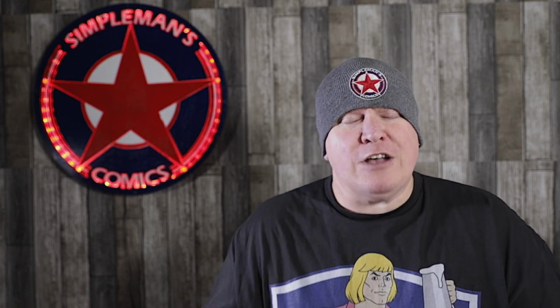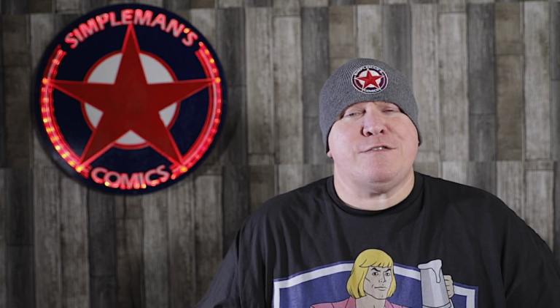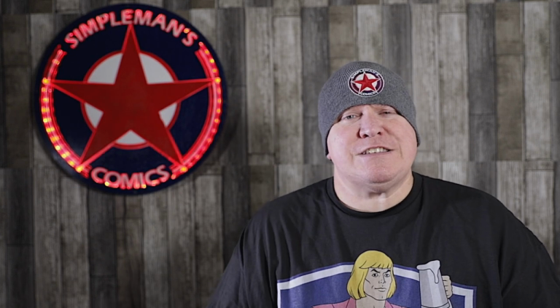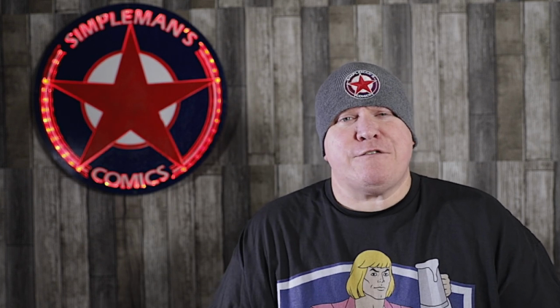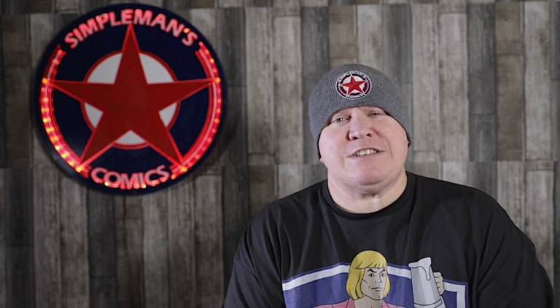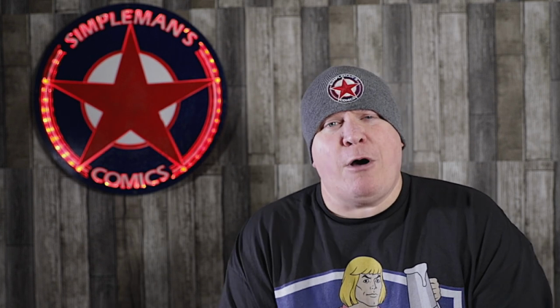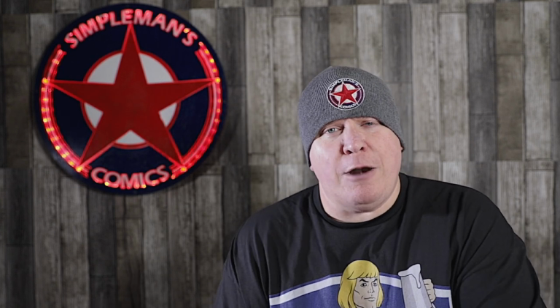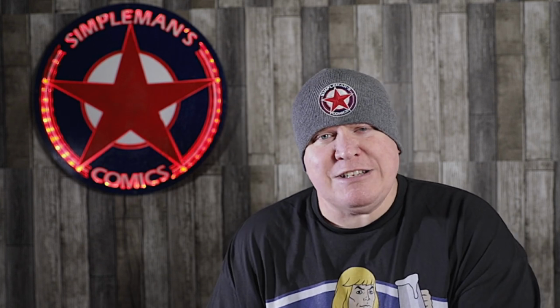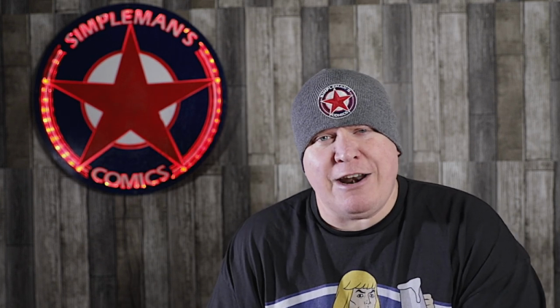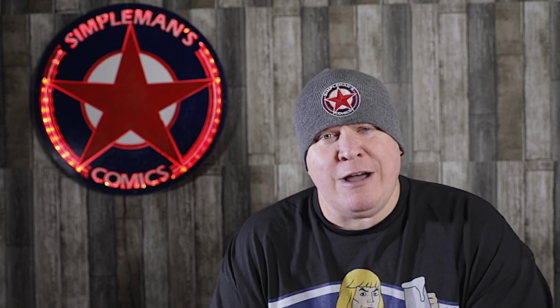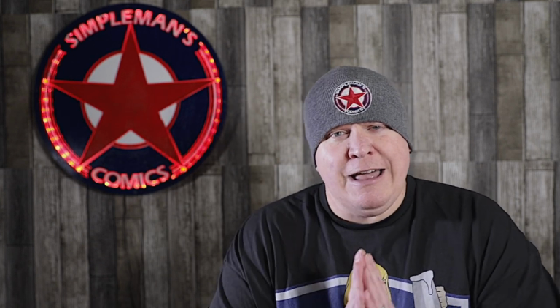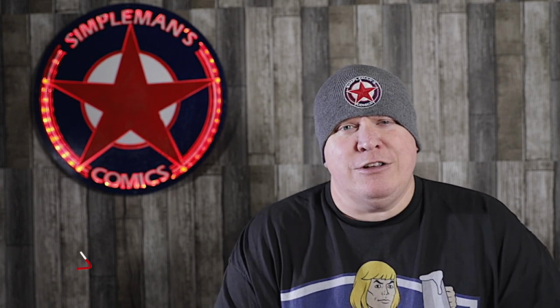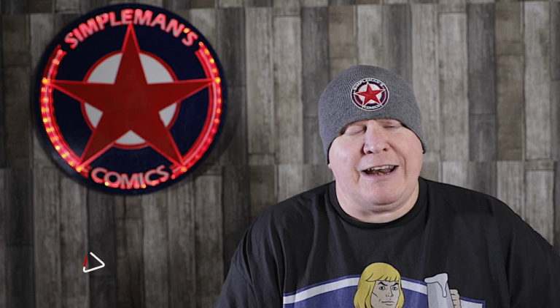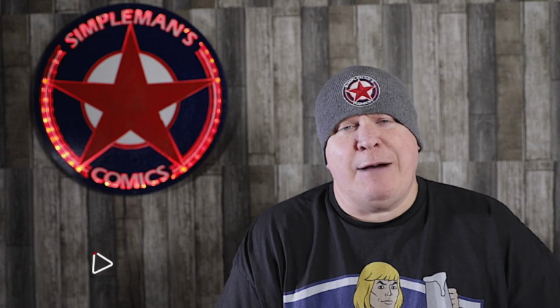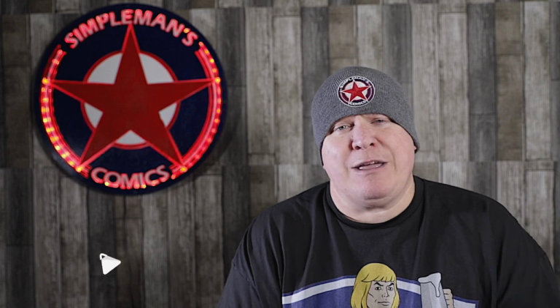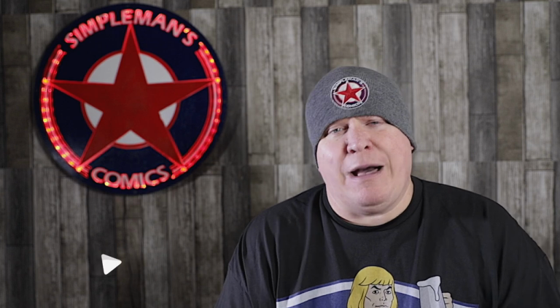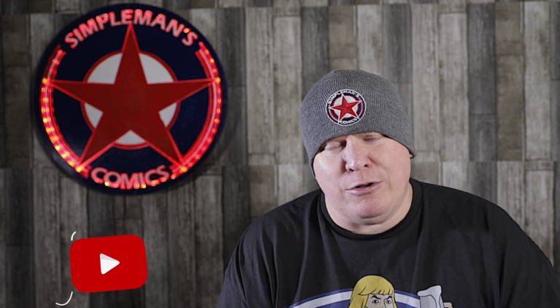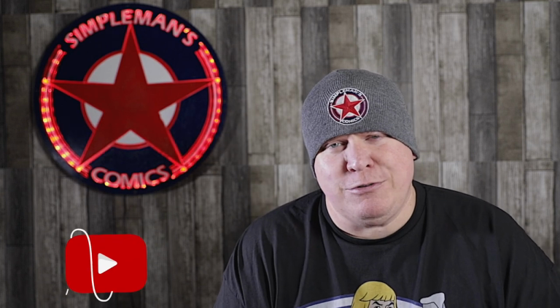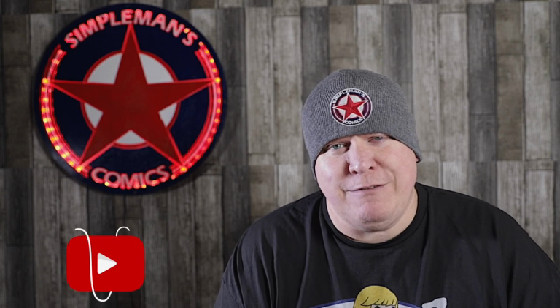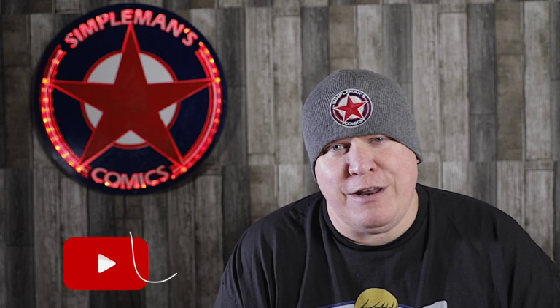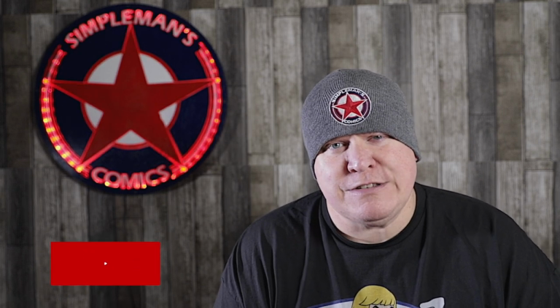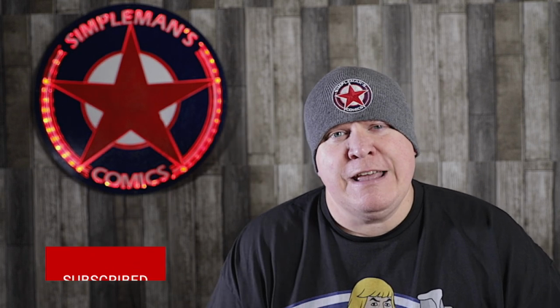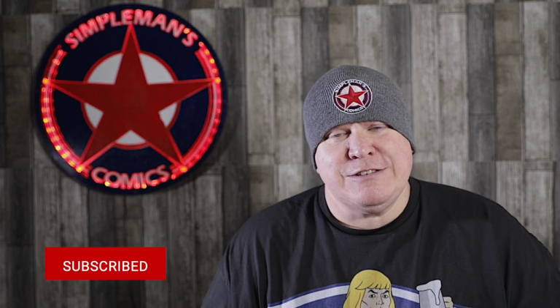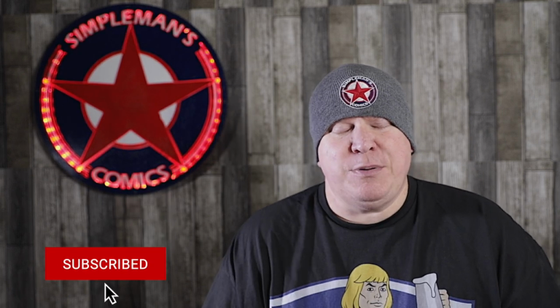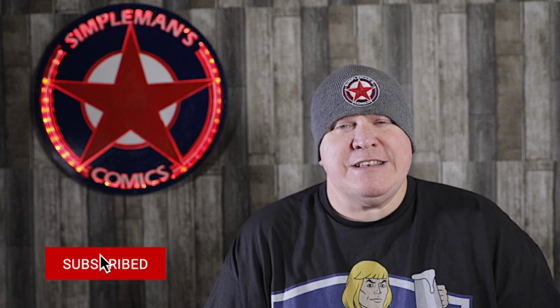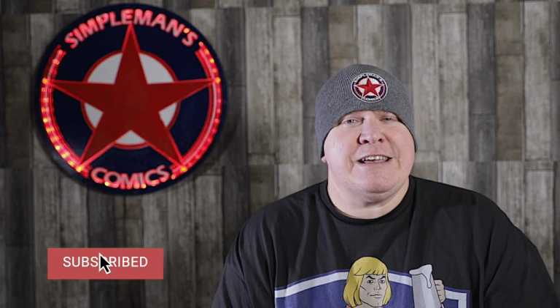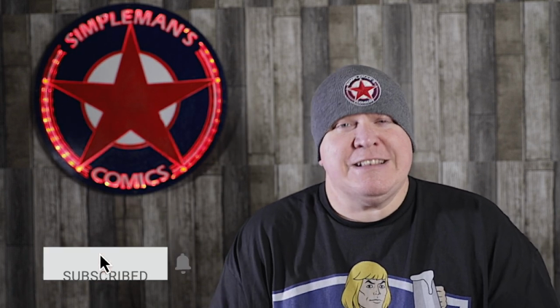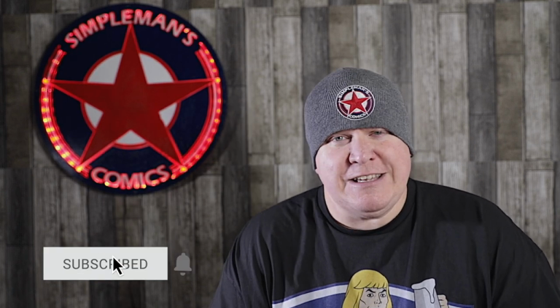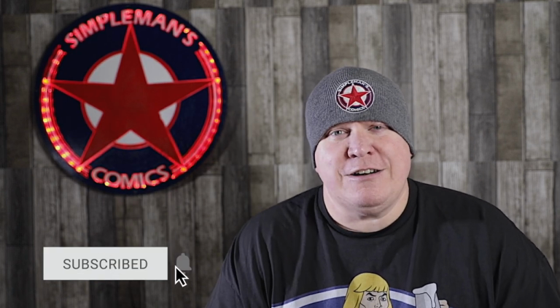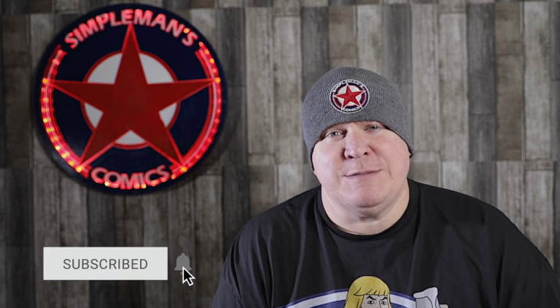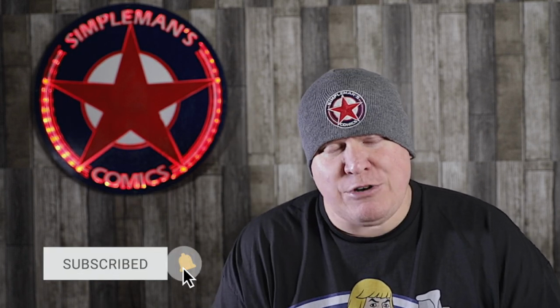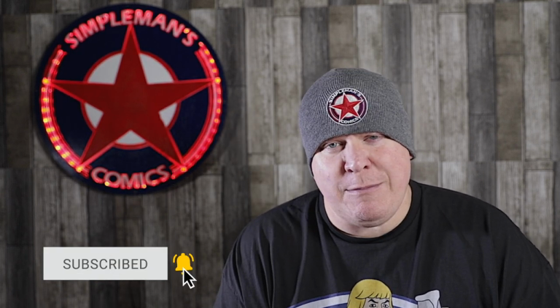If this is your first time on my channel, I do a lot of comic pop culture related videos, so please consider subscribing.